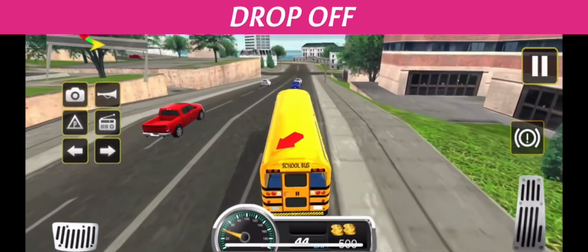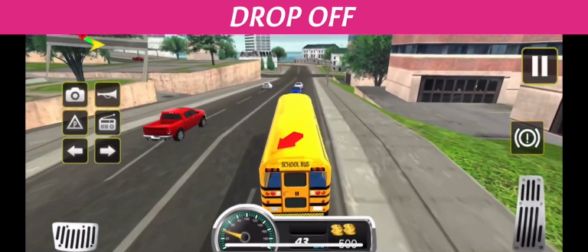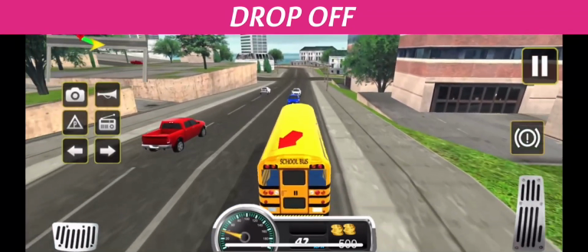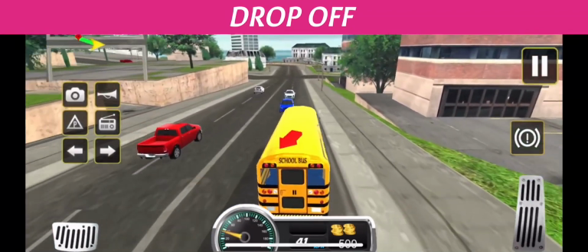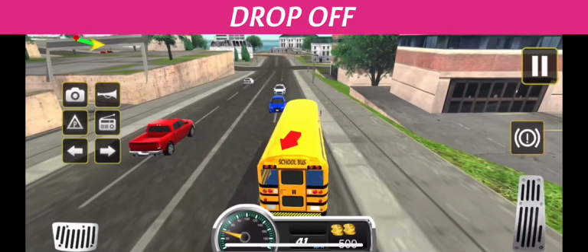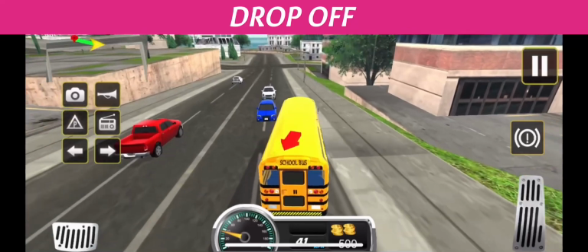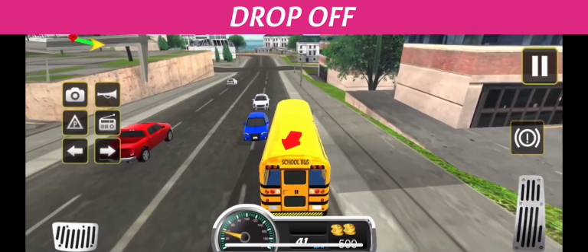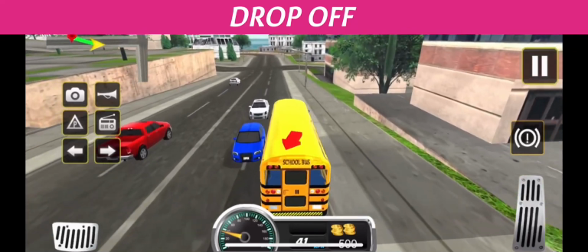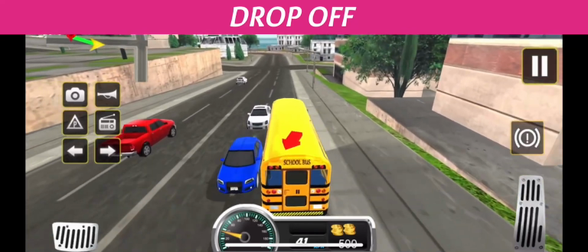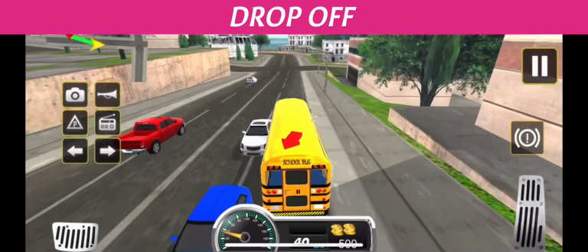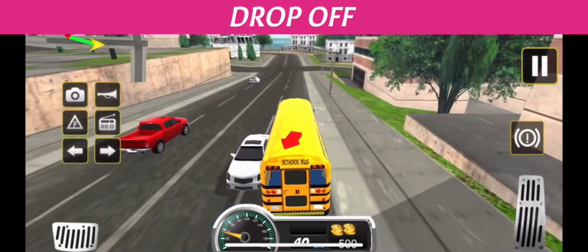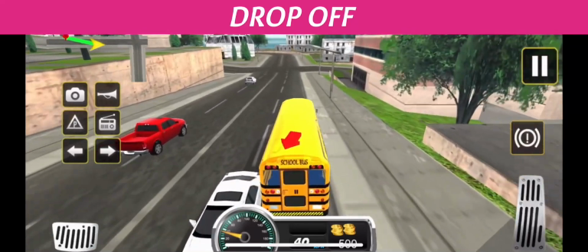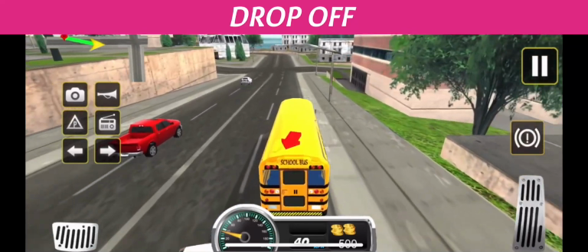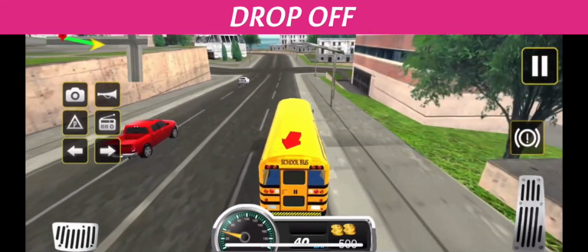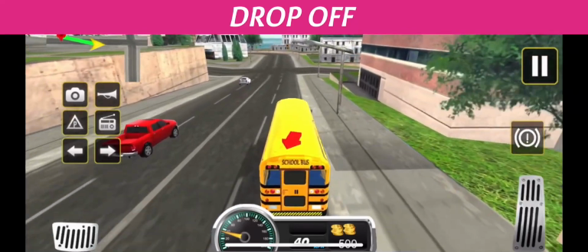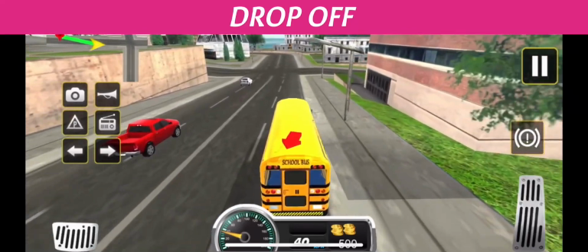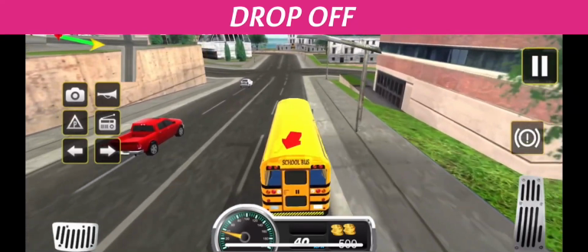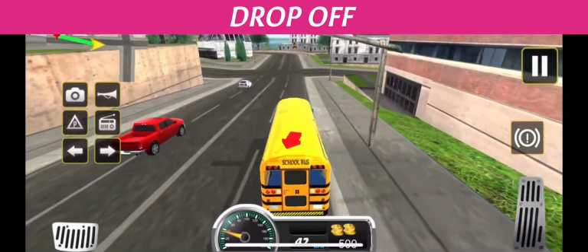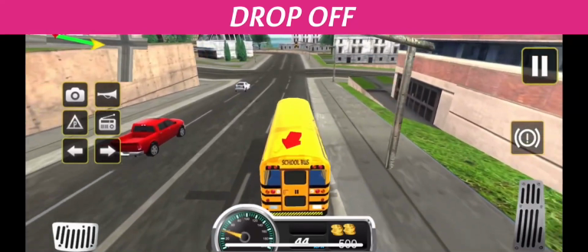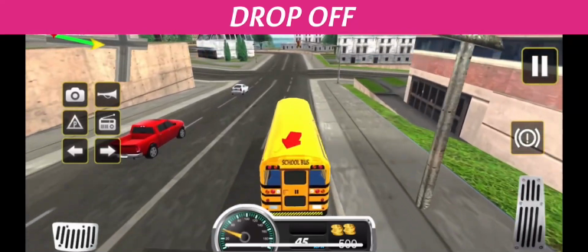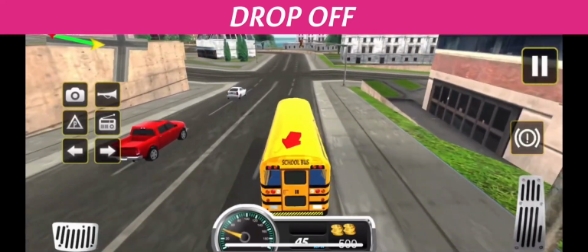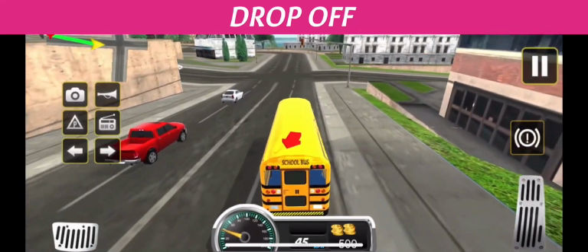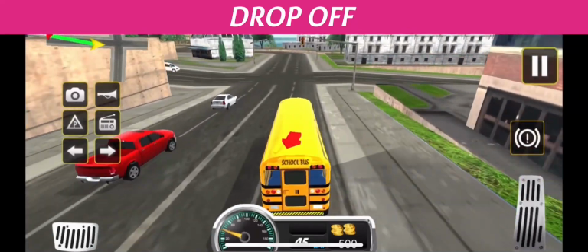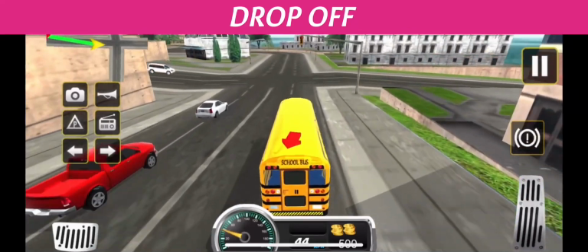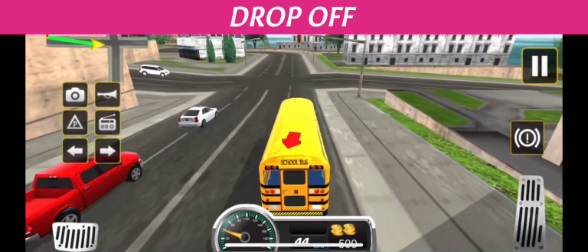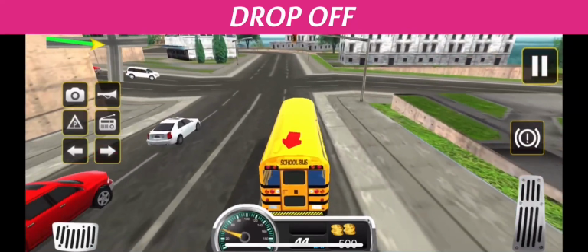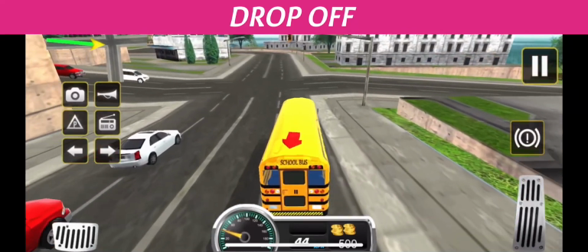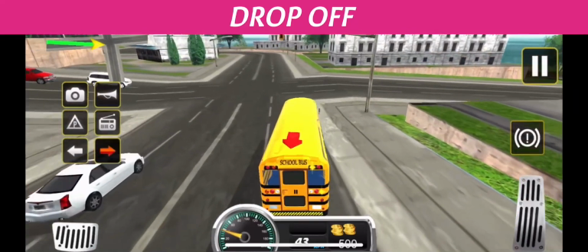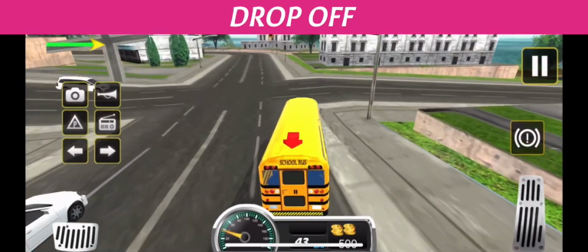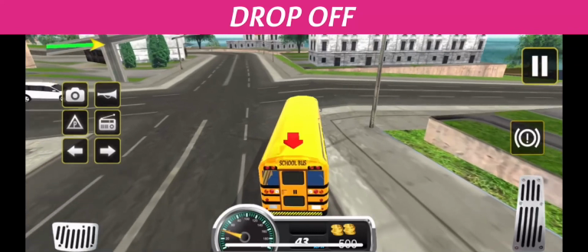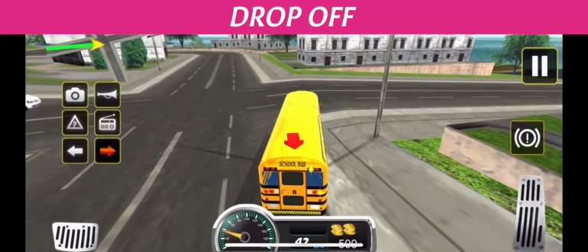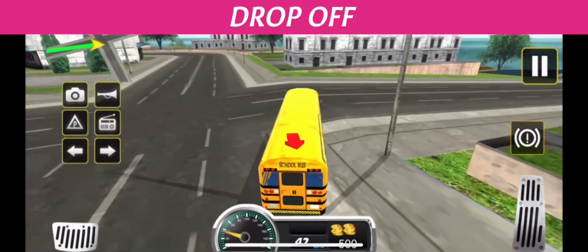This activates my red warning lights and stop signs. I scan my mirrors for traffic. When it is safe, I signal the children to exit the bus.